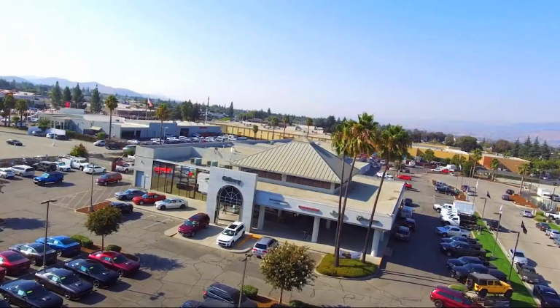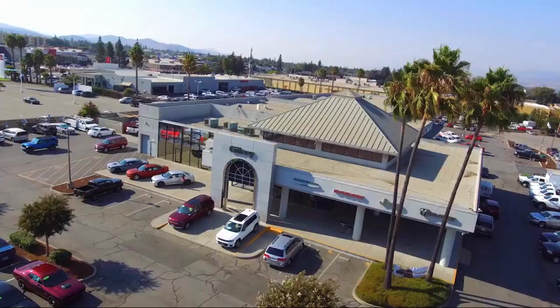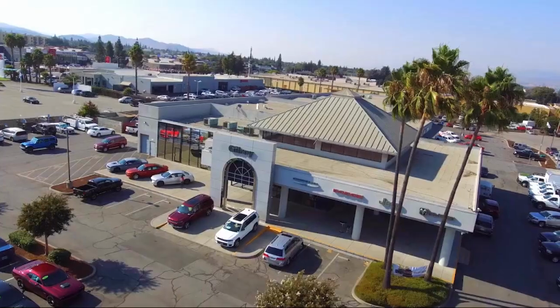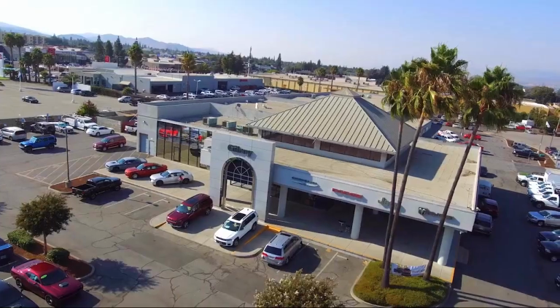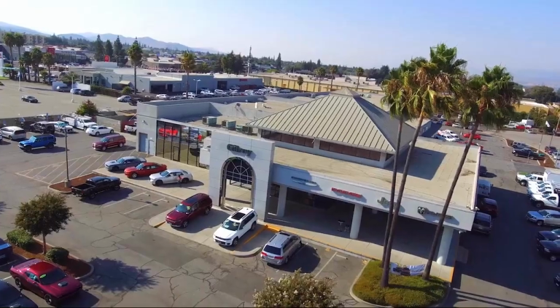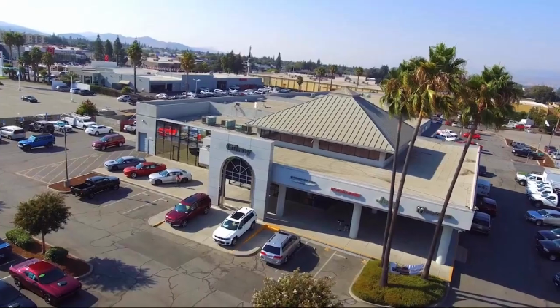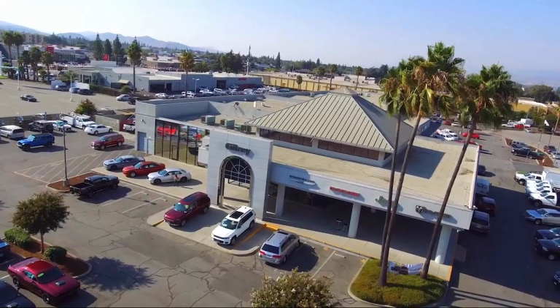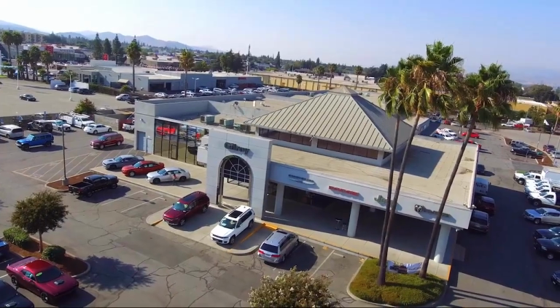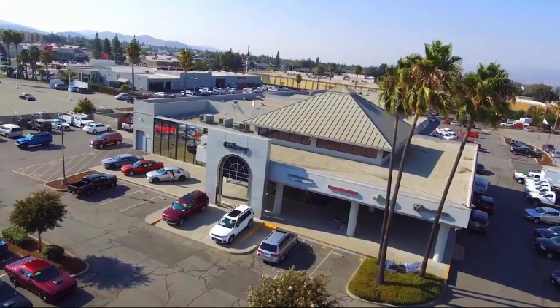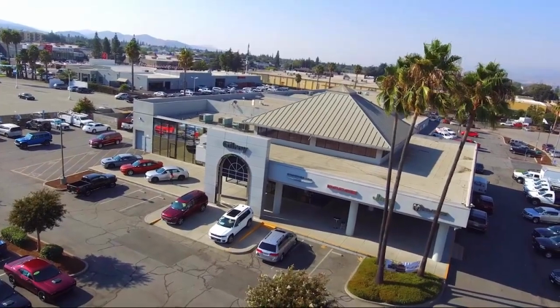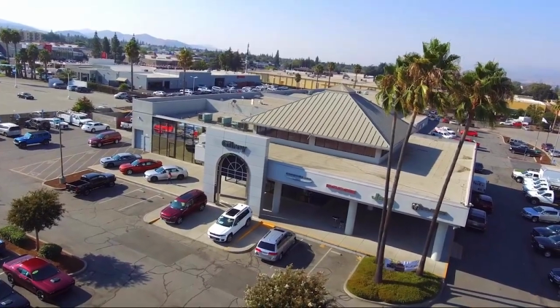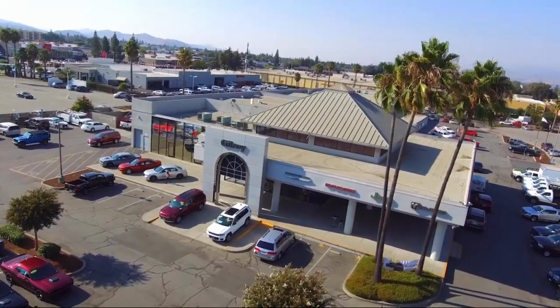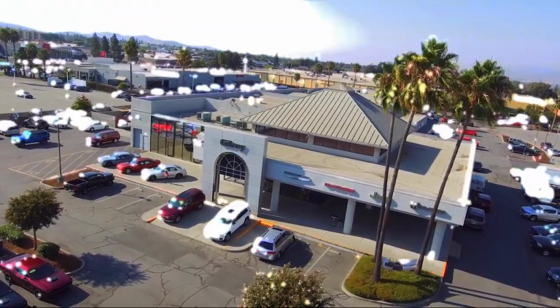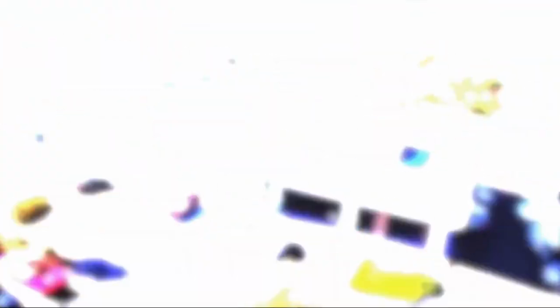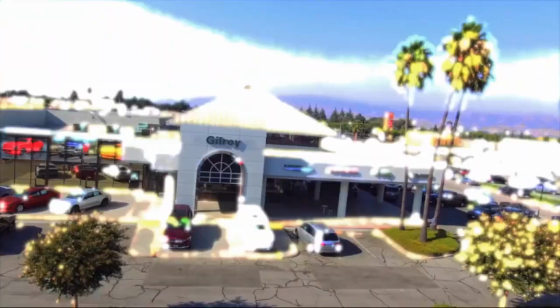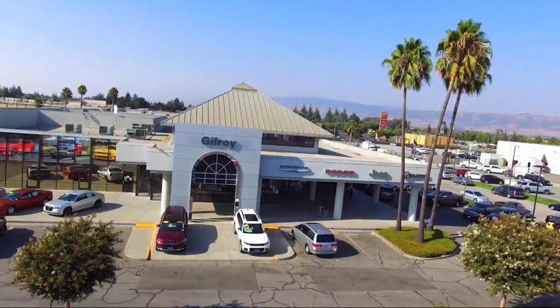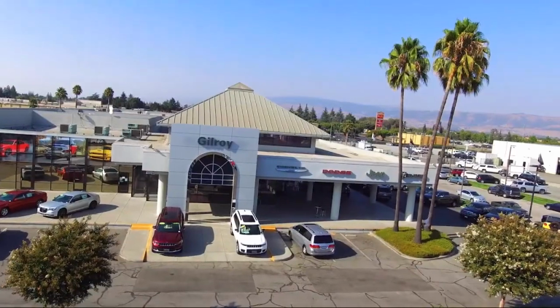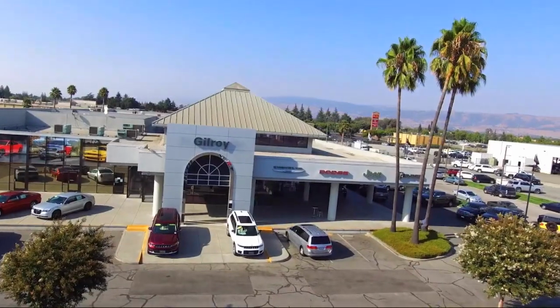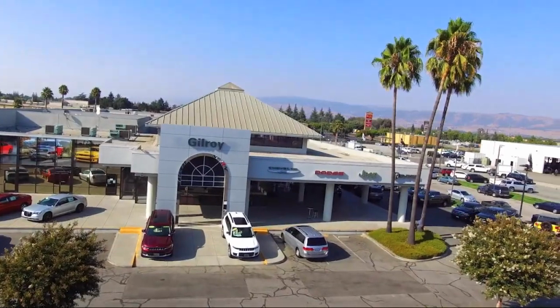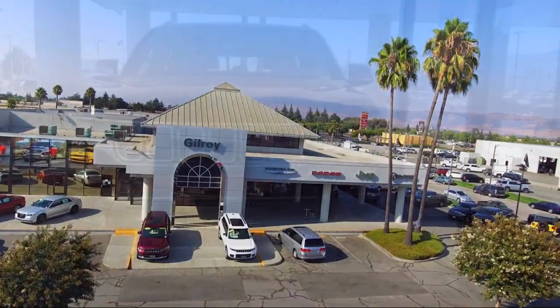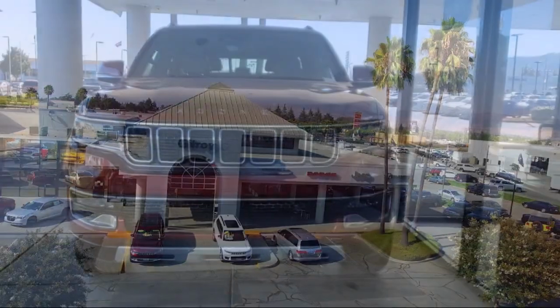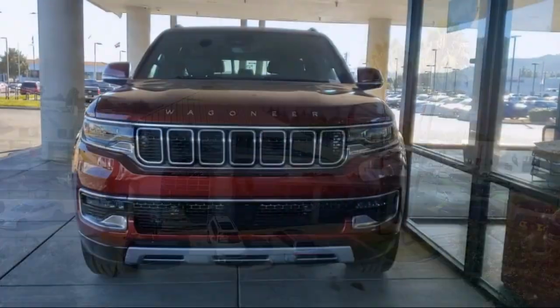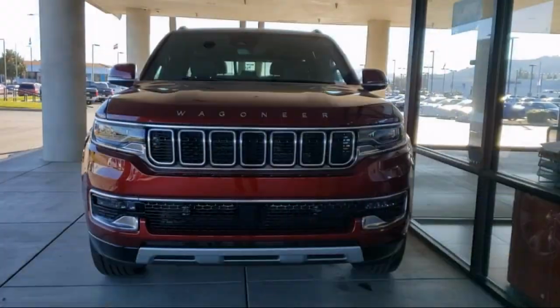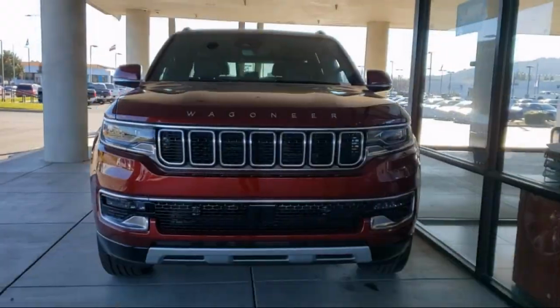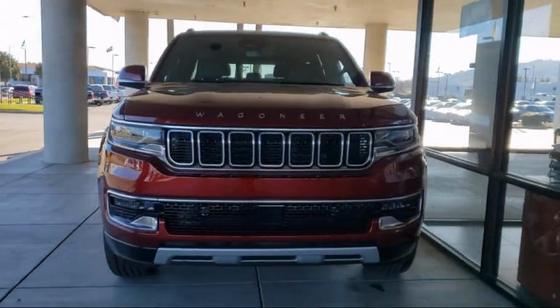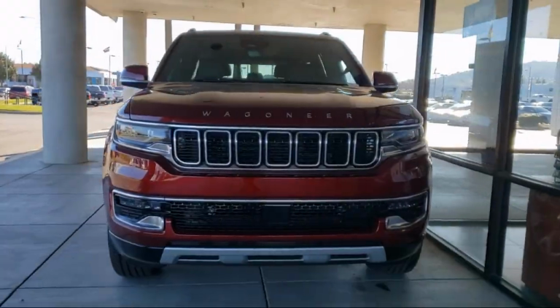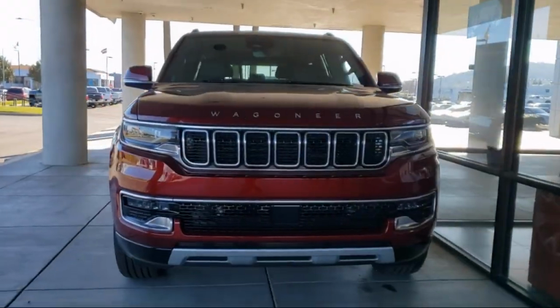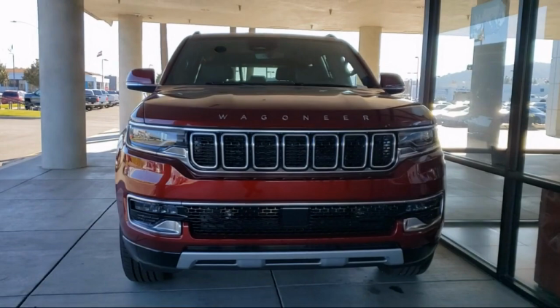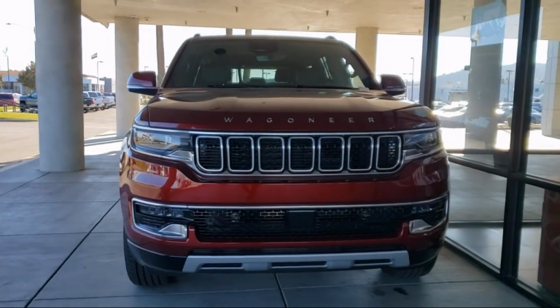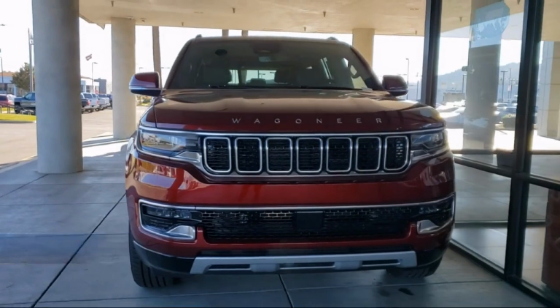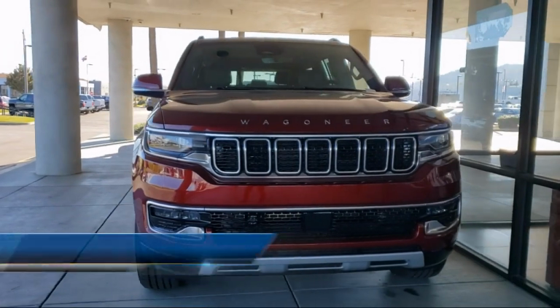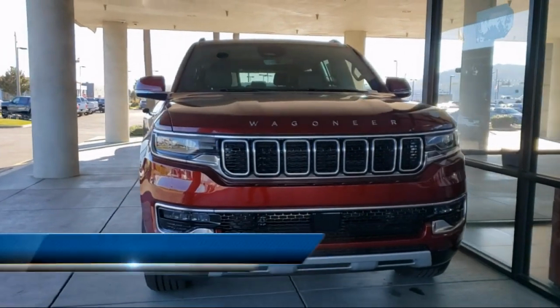Welcome to Gilroy Chrysler Dodge Jeep Ram, and here's a look at one of our great vehicles for sale.